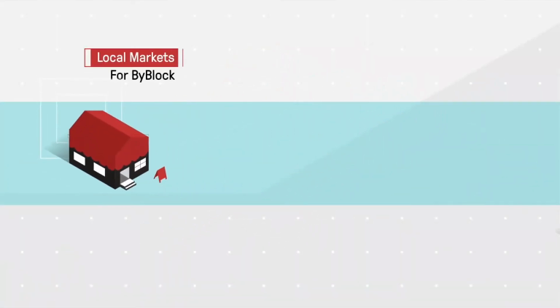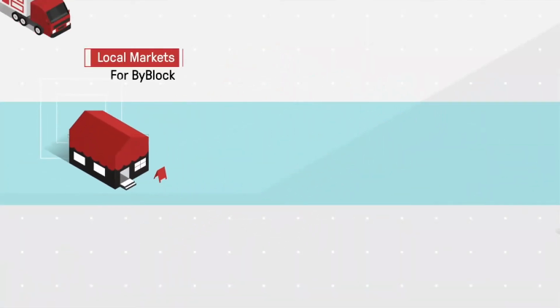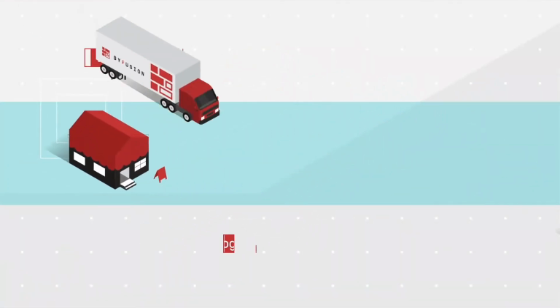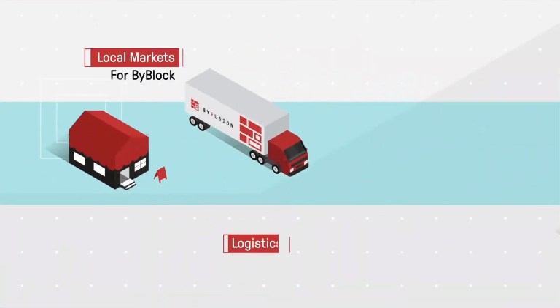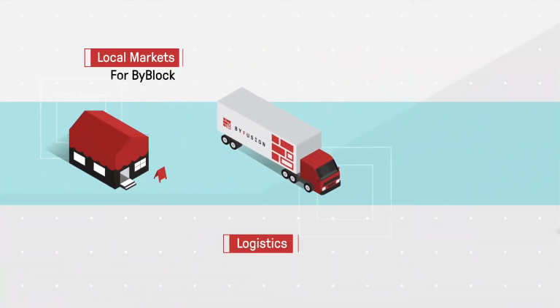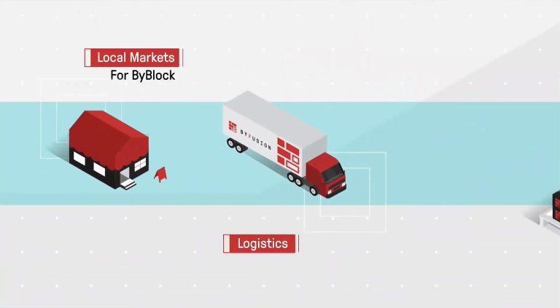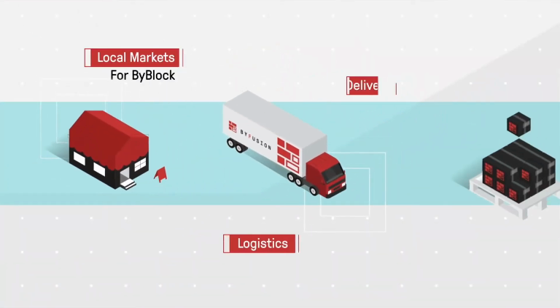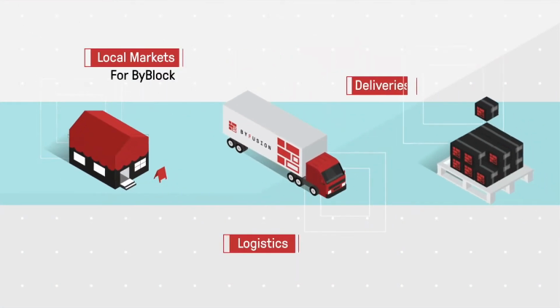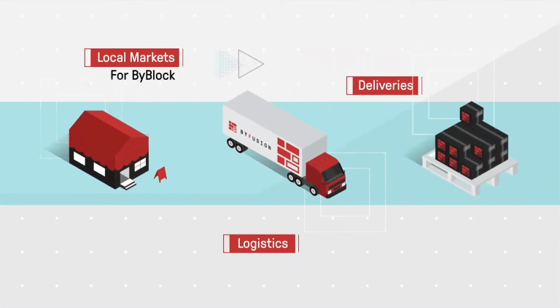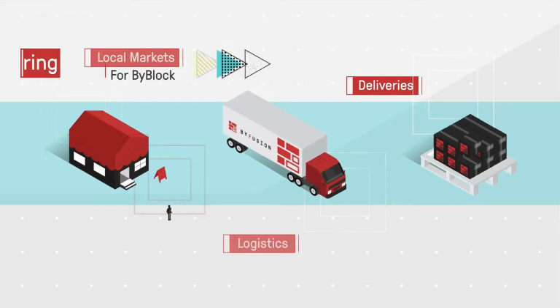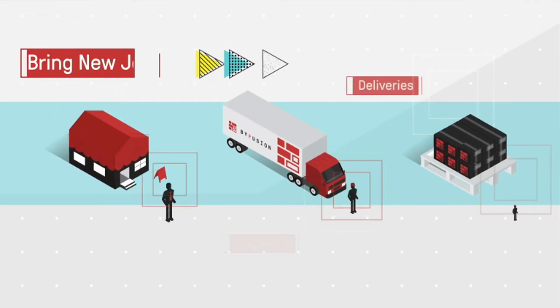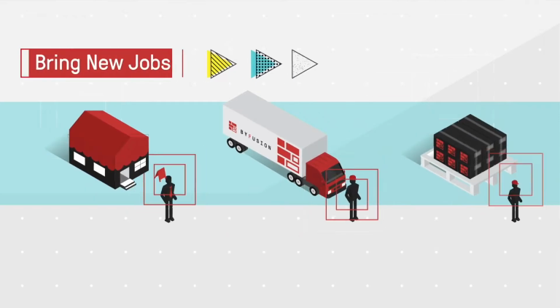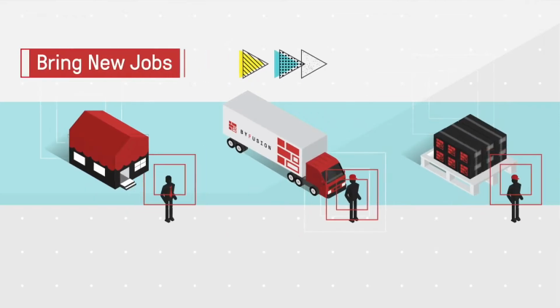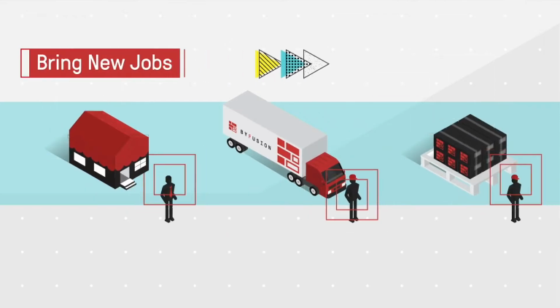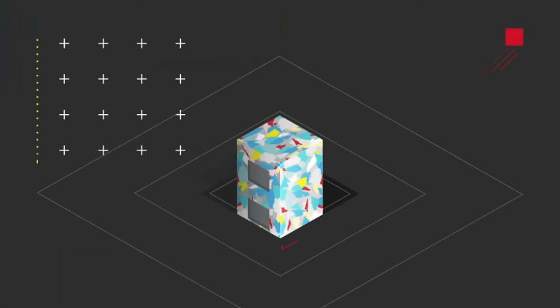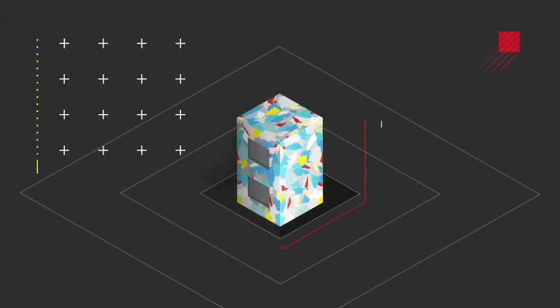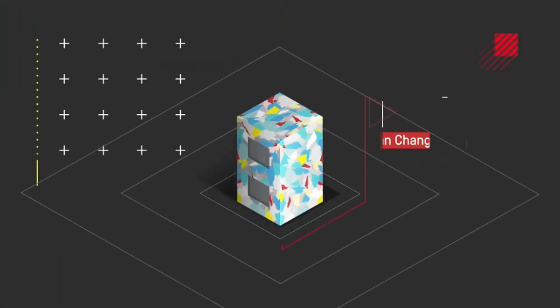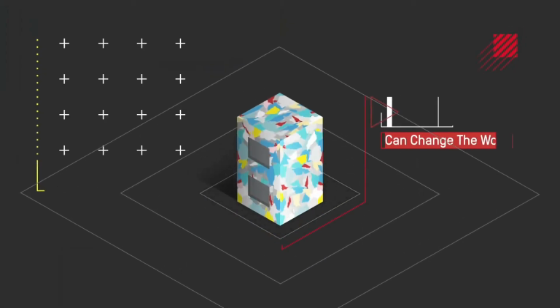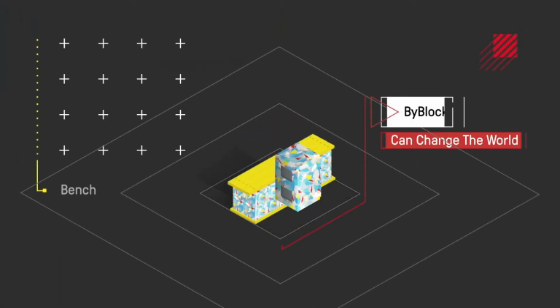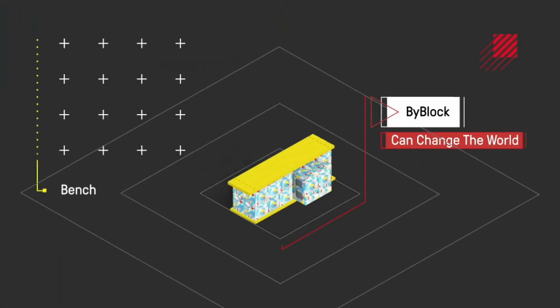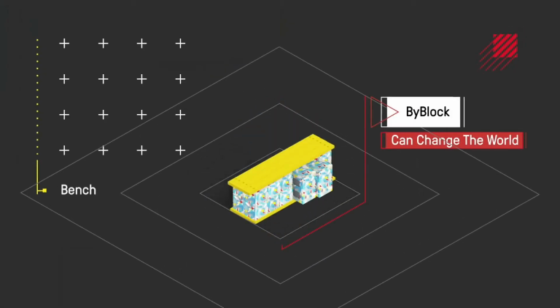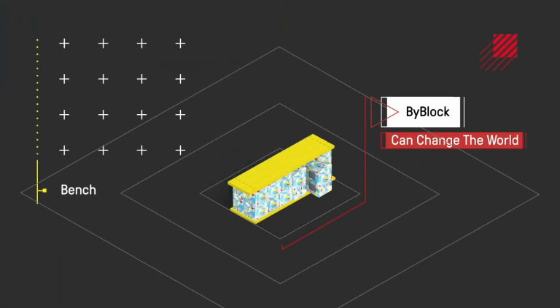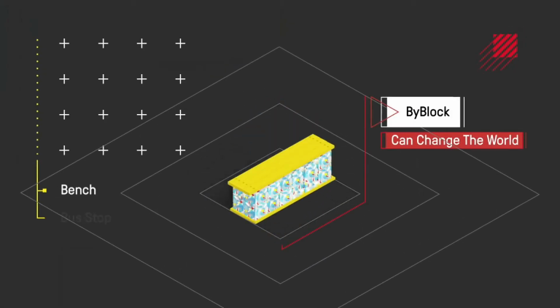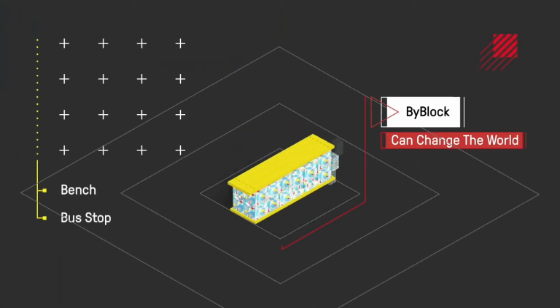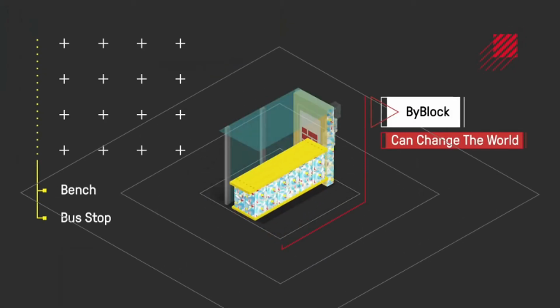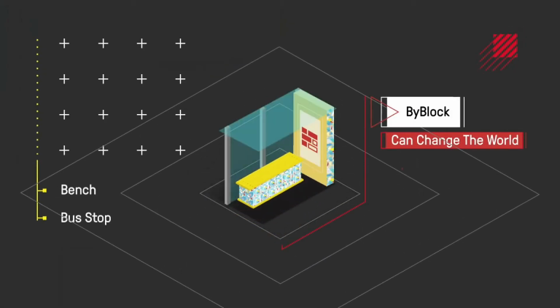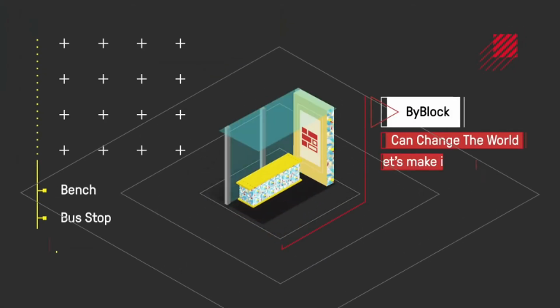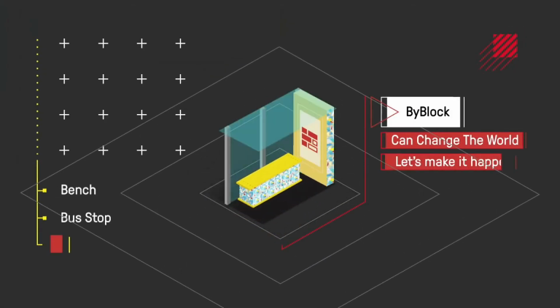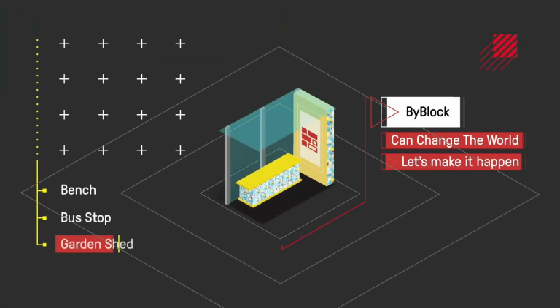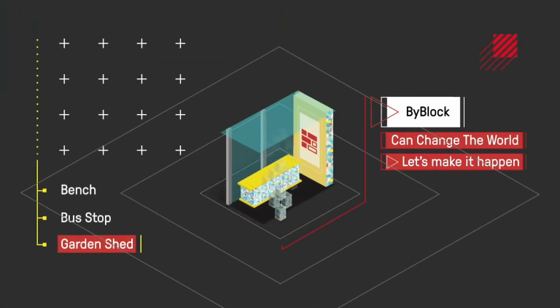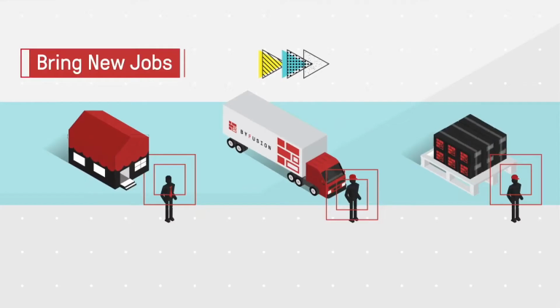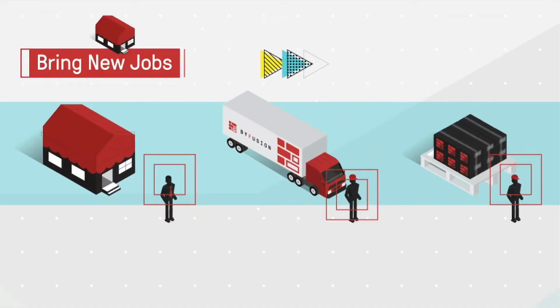ByFusion now has a full production unit in LA that can tackle up to 450 tons of plastic per year. It is estimated that the firm has recycled 103 tons of plastic to date.